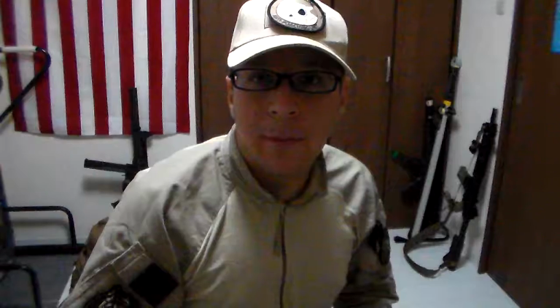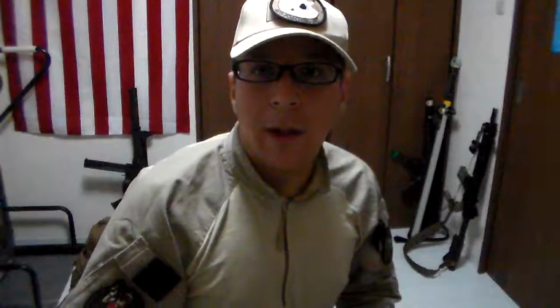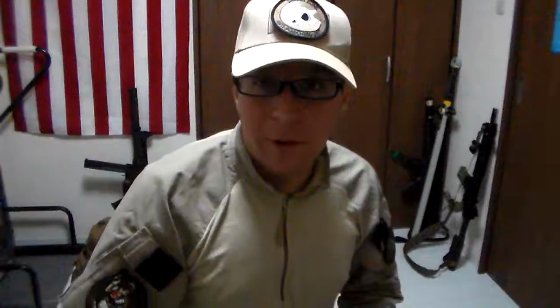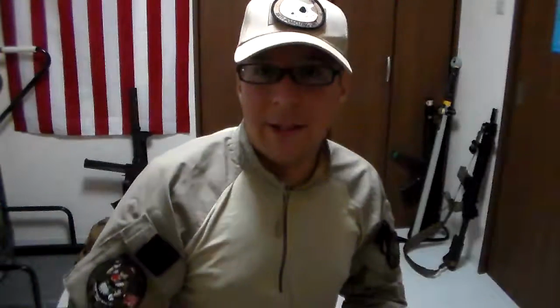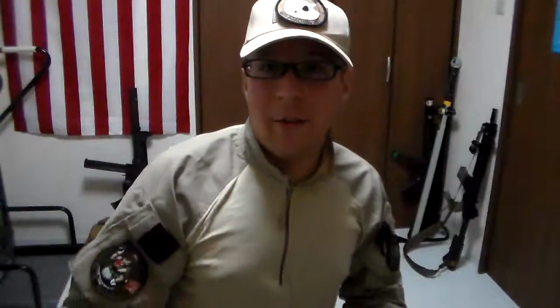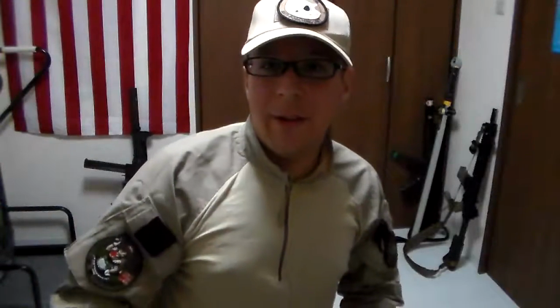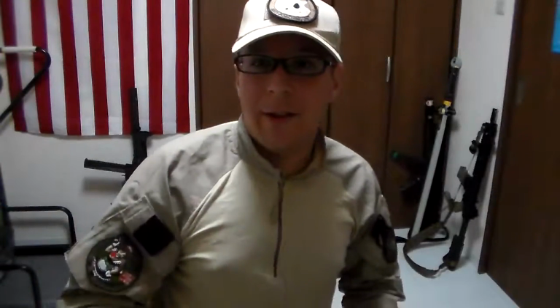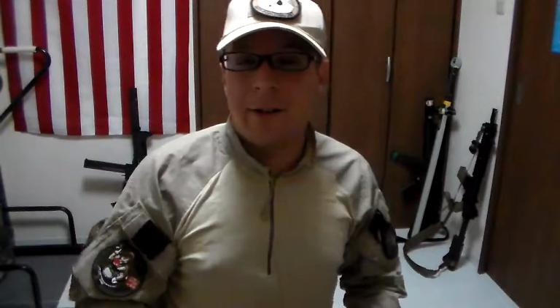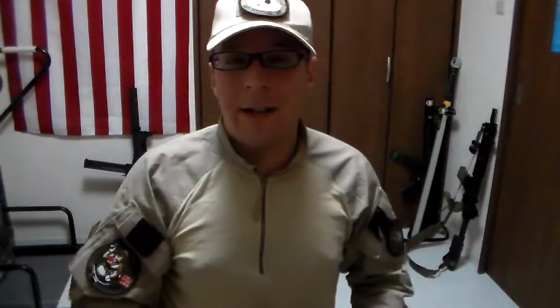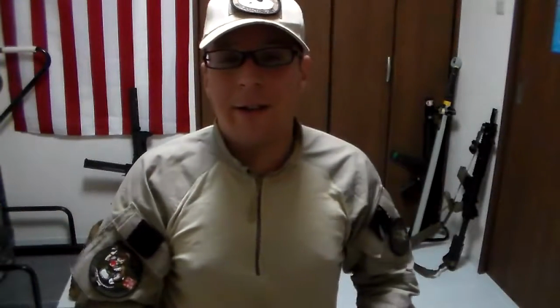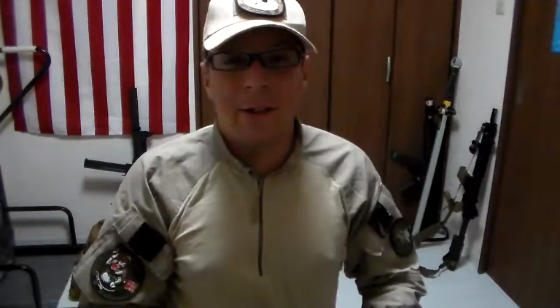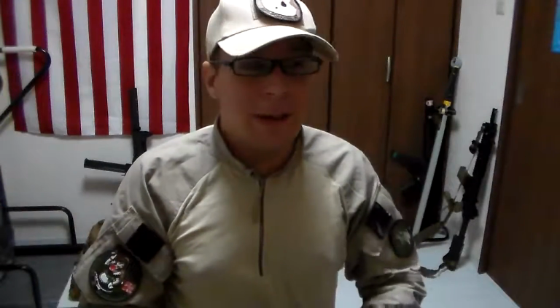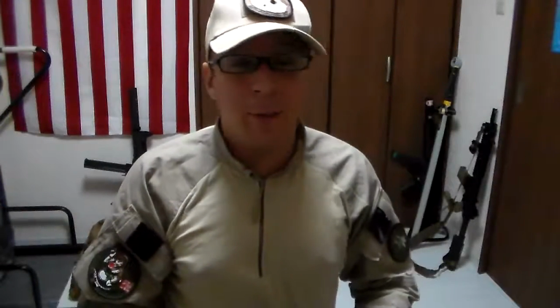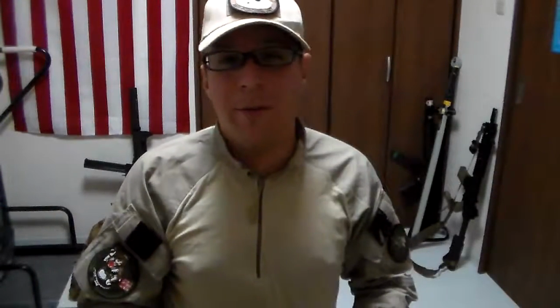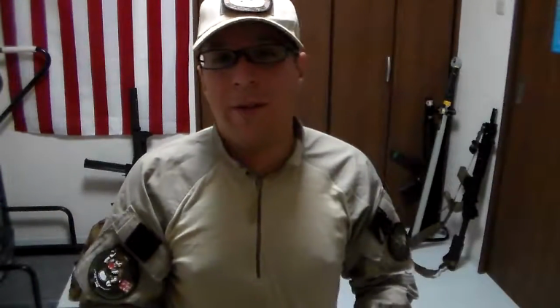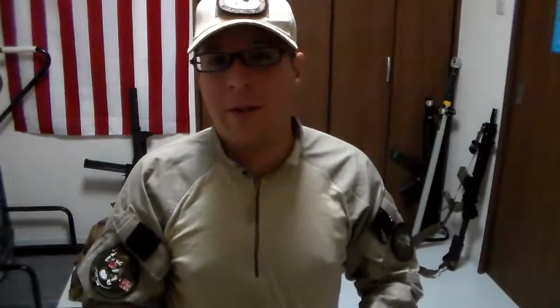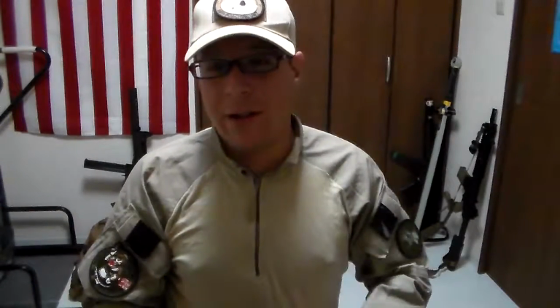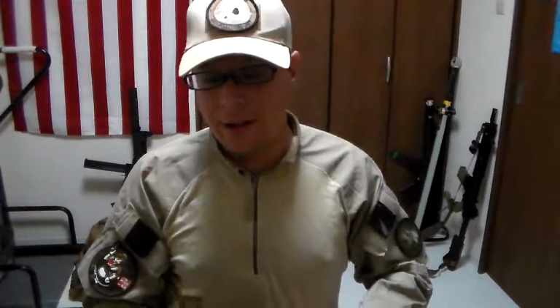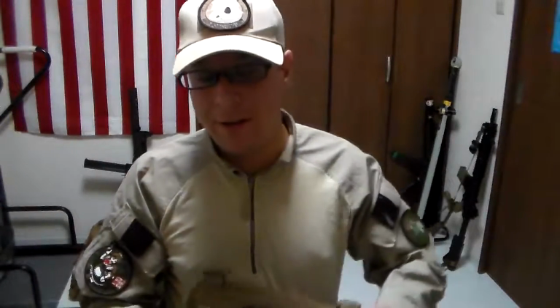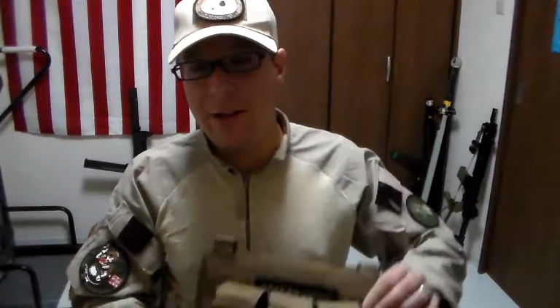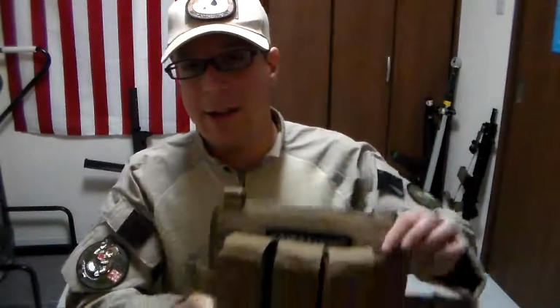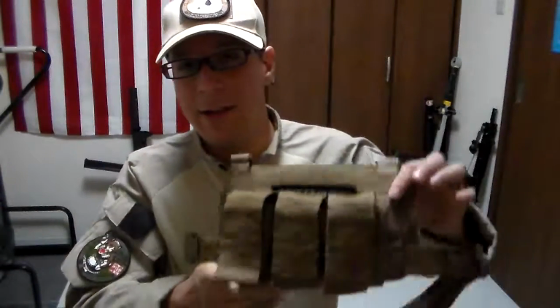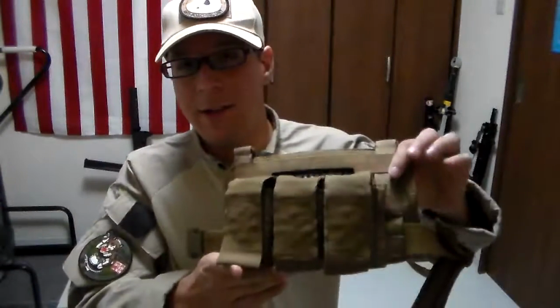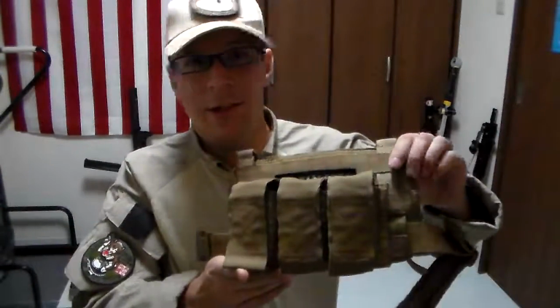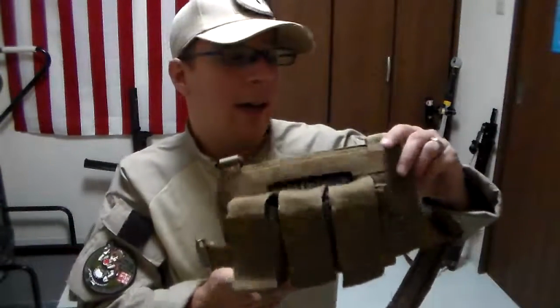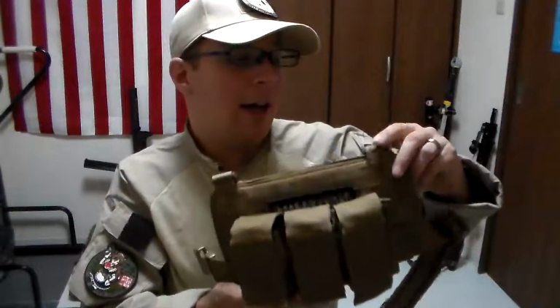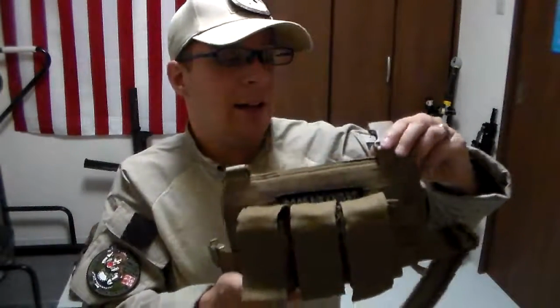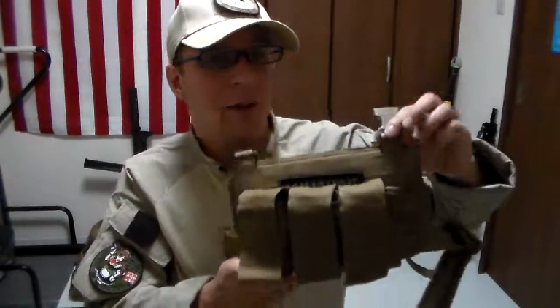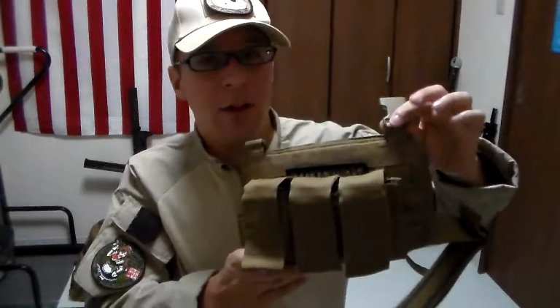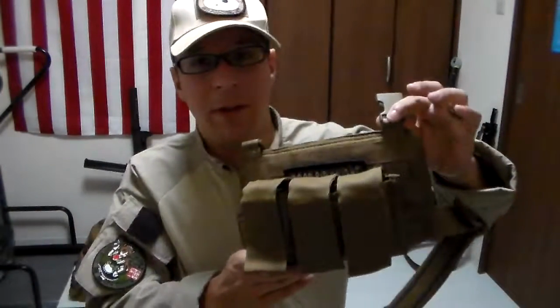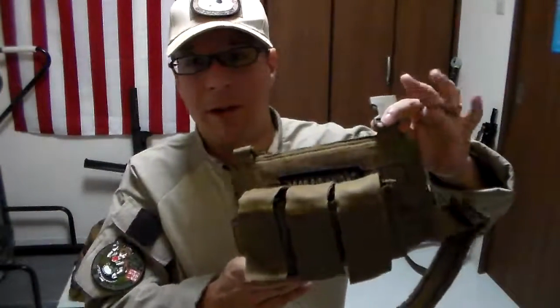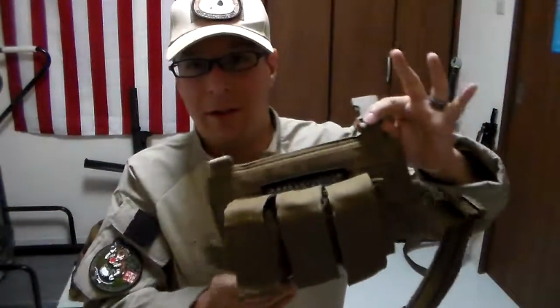Greetings, everyone. The Good Sir Knight here, and today we'll be reviewing the HSGI drop leg panel.